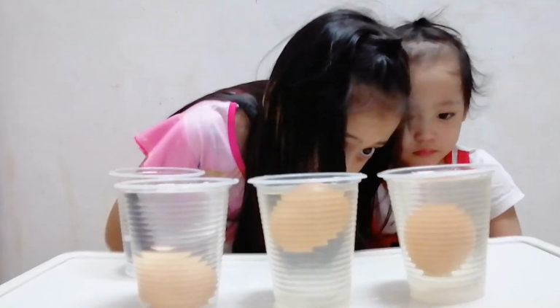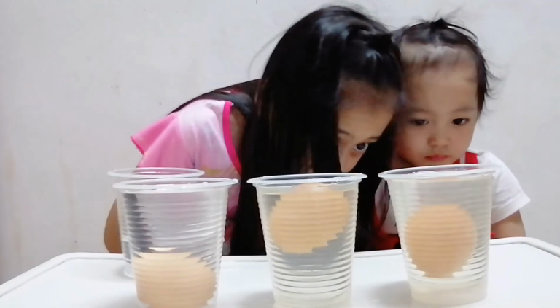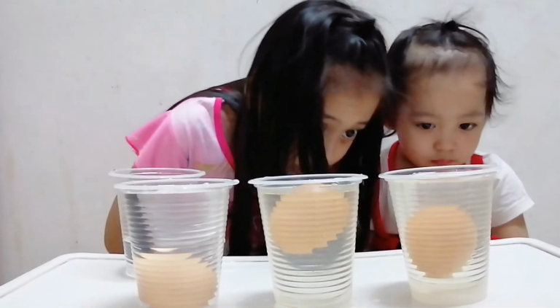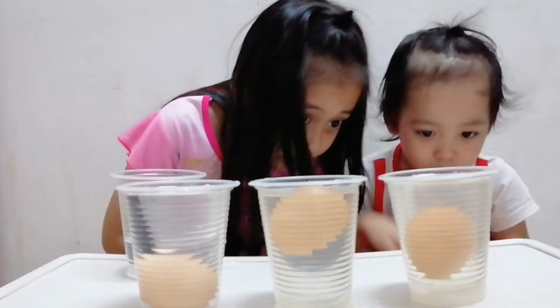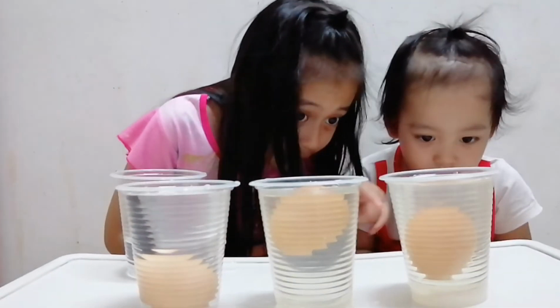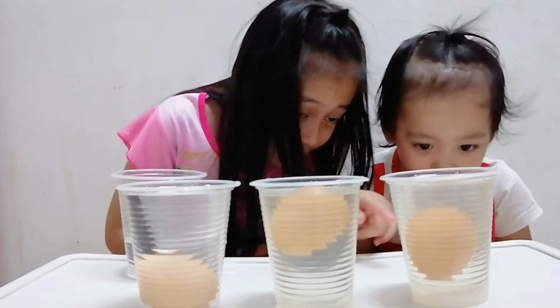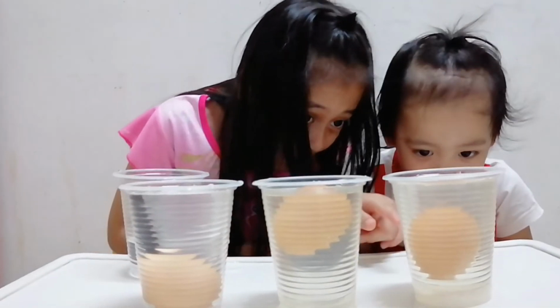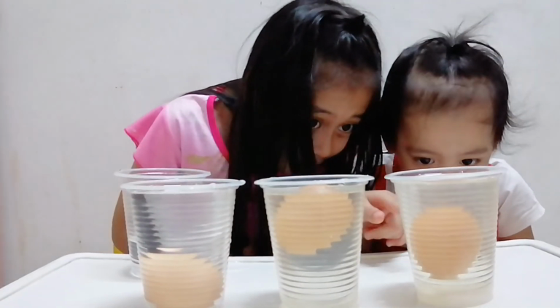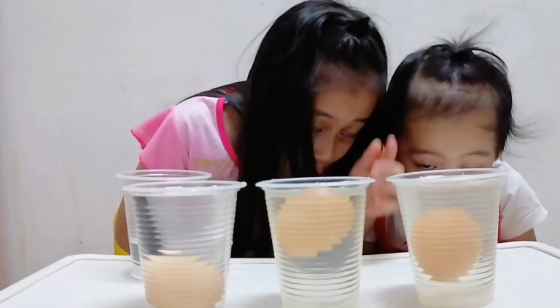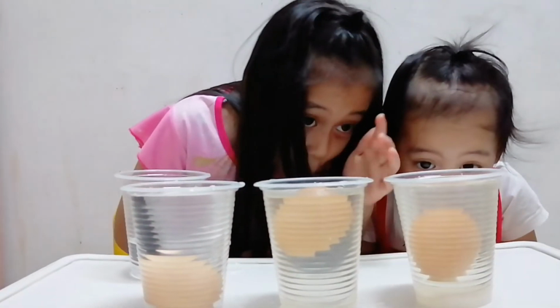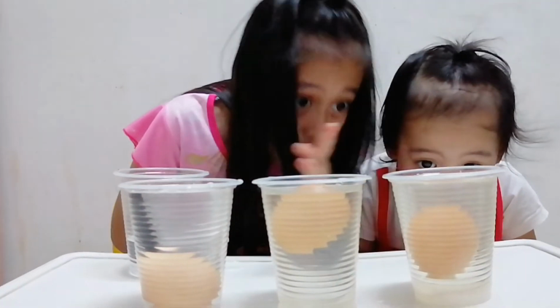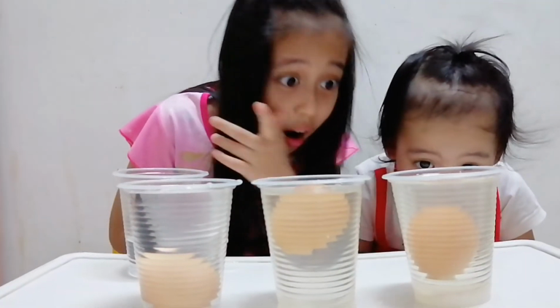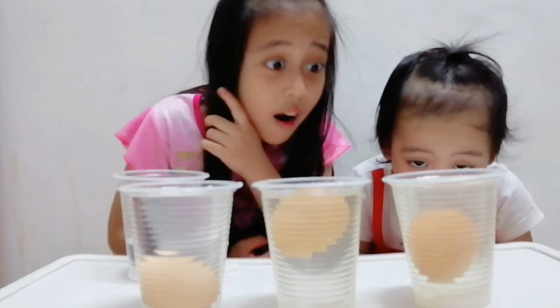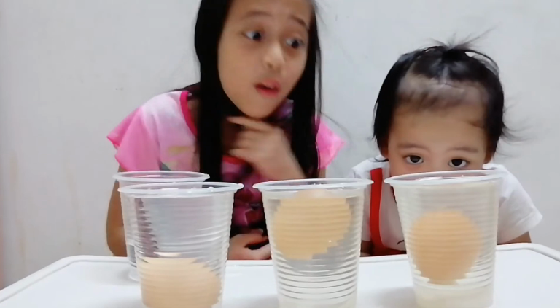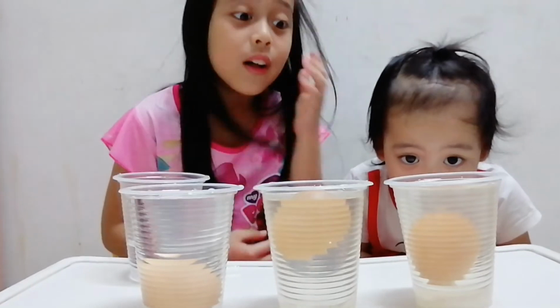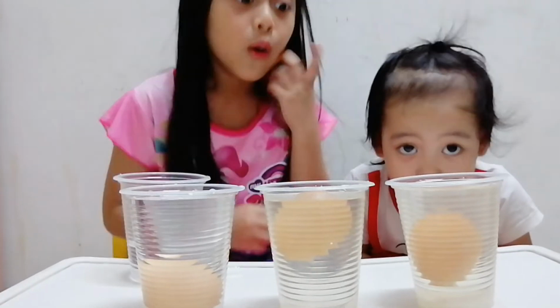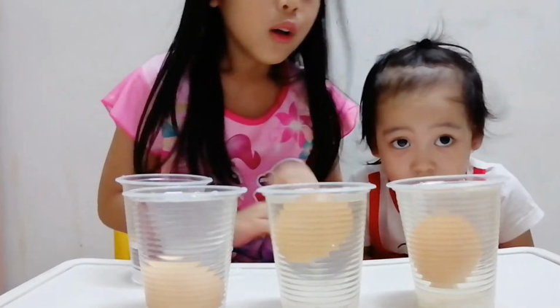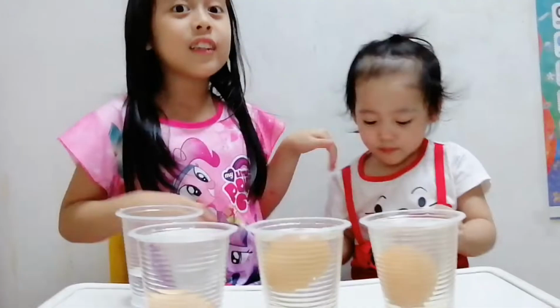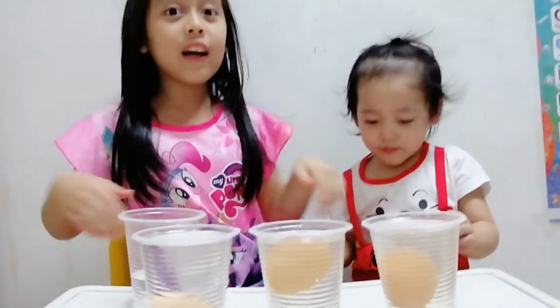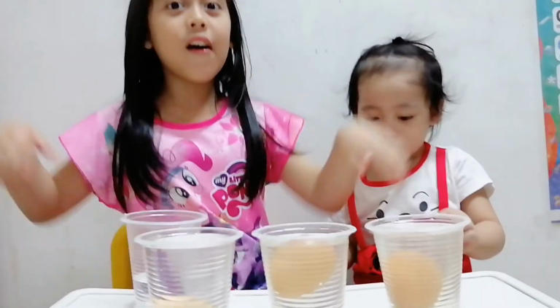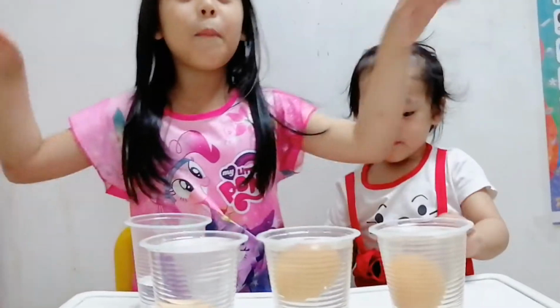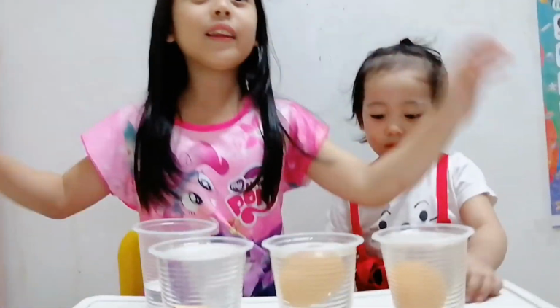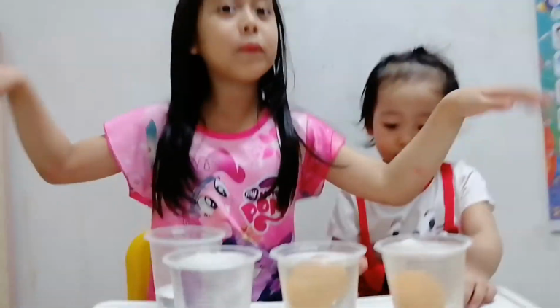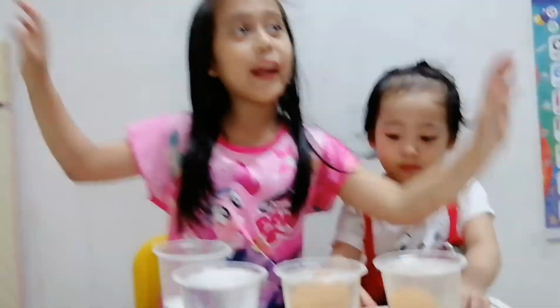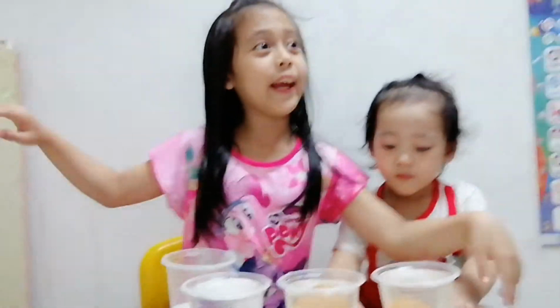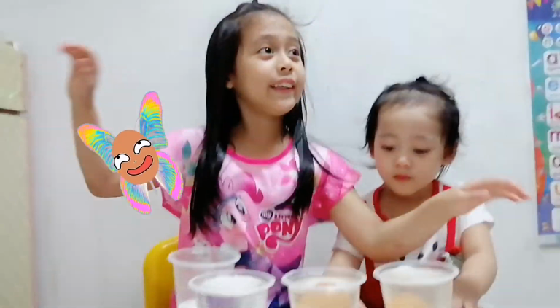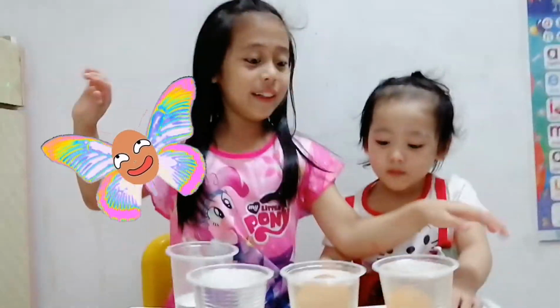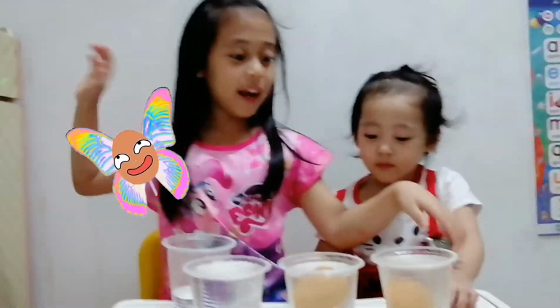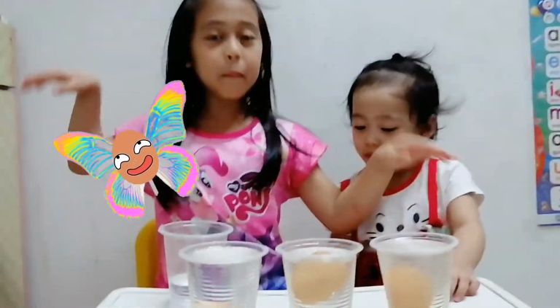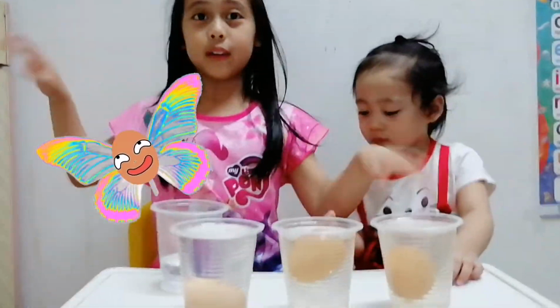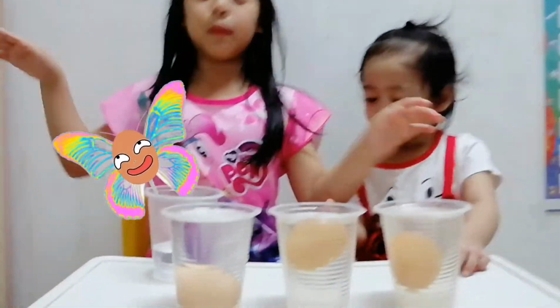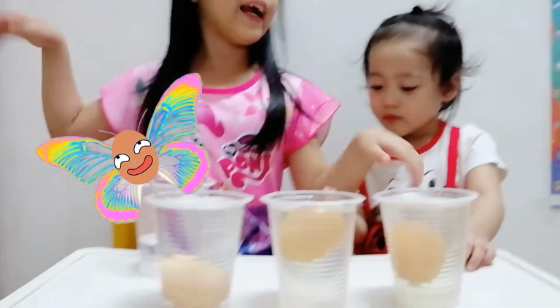Did you see that? Wow! Looks like a butterfly egg! Egg butterfly!